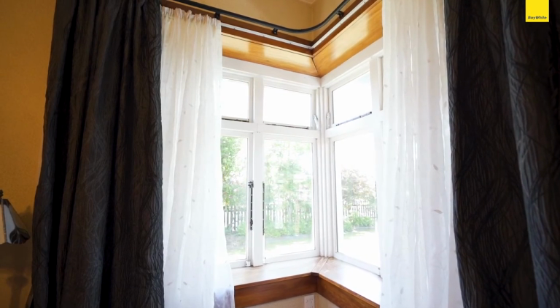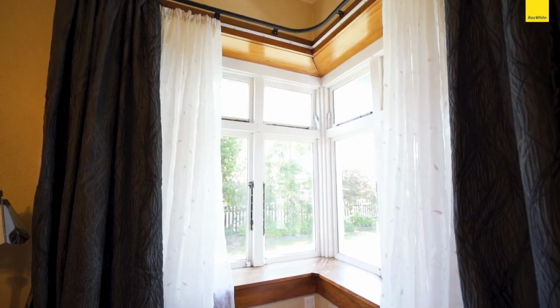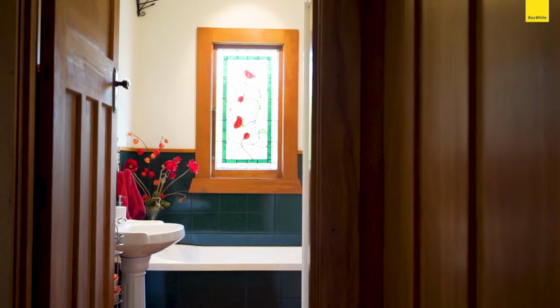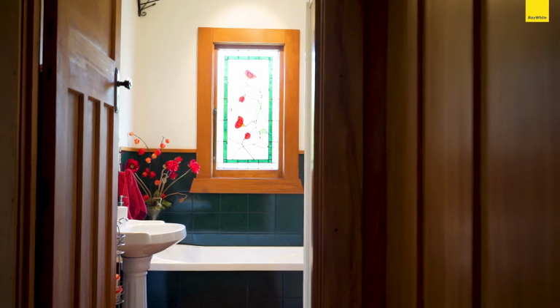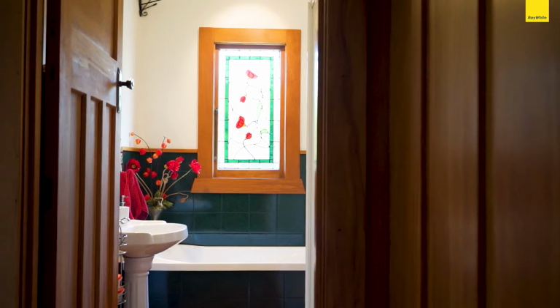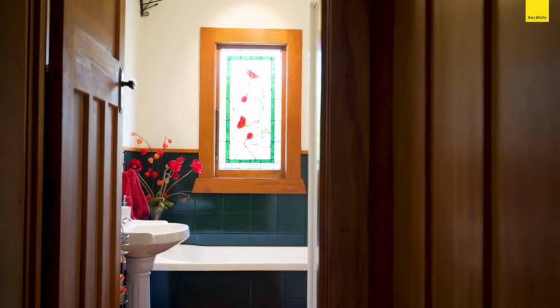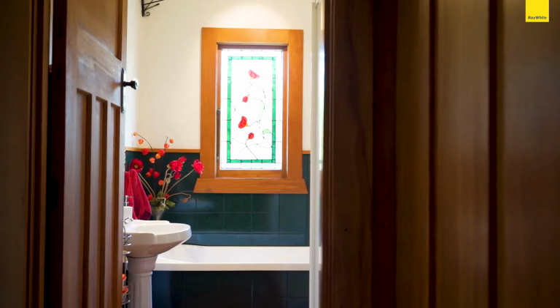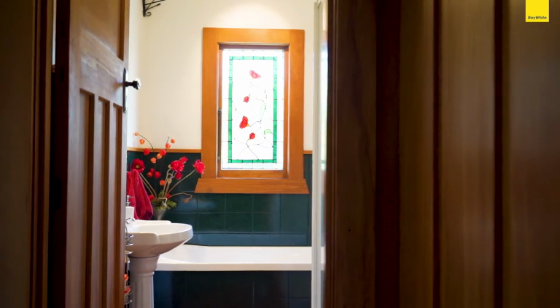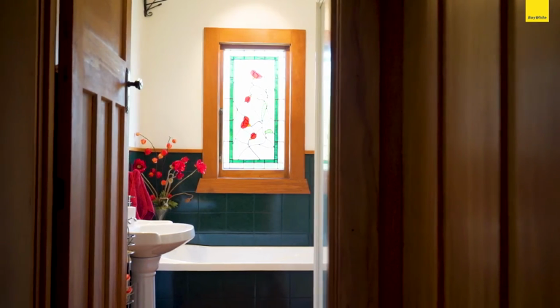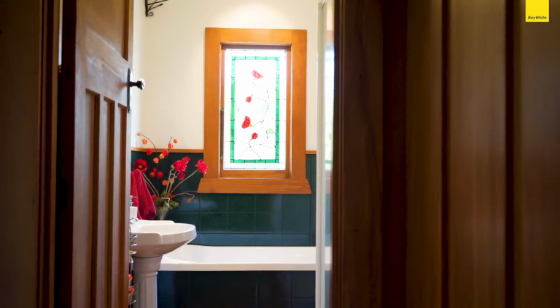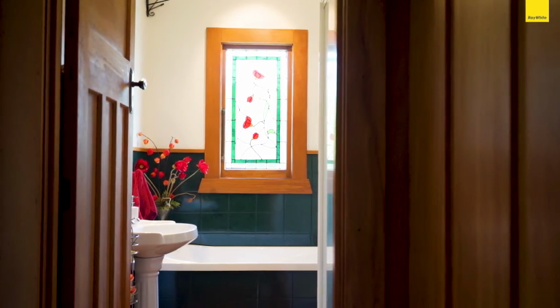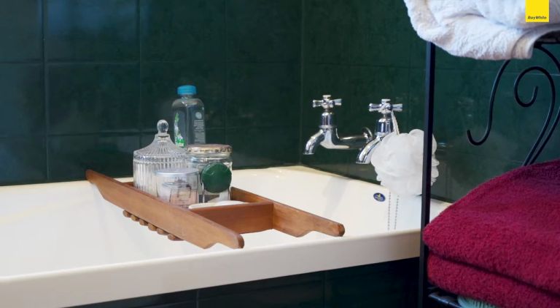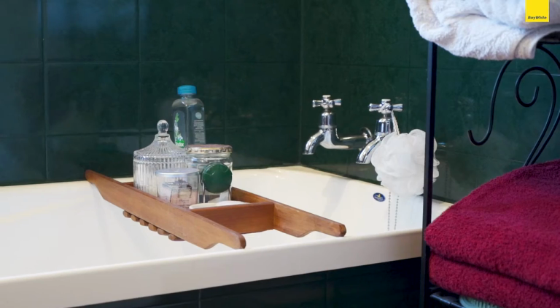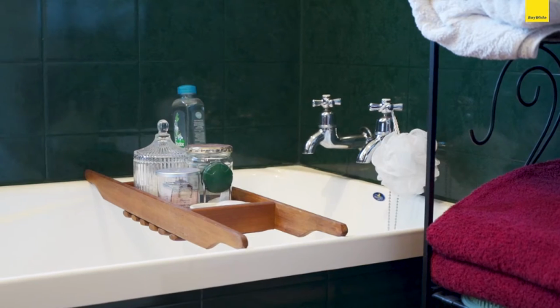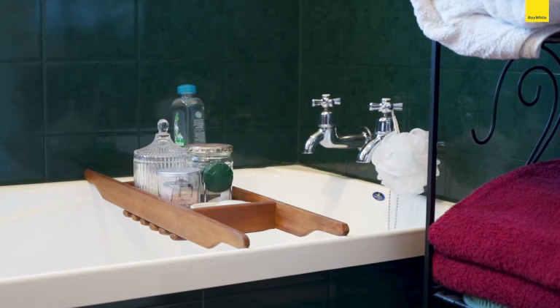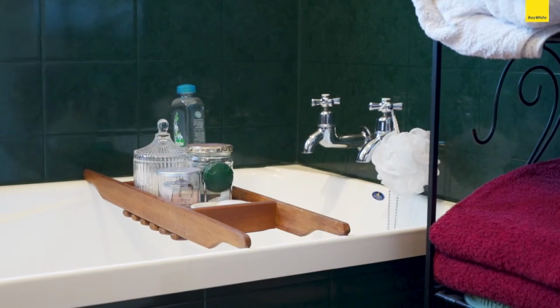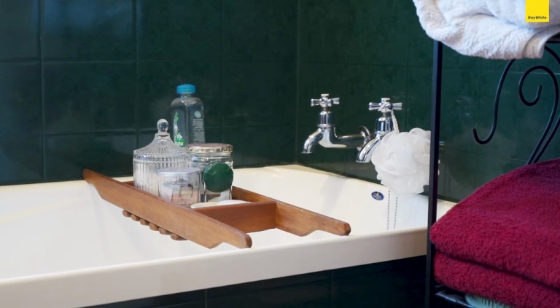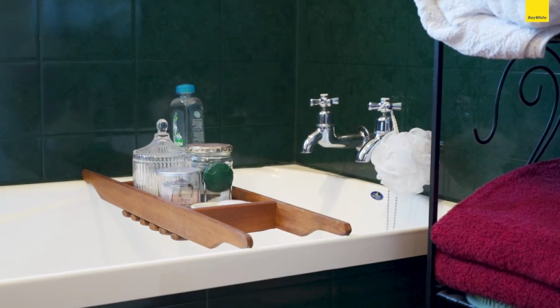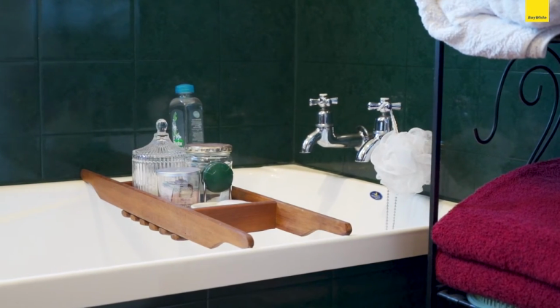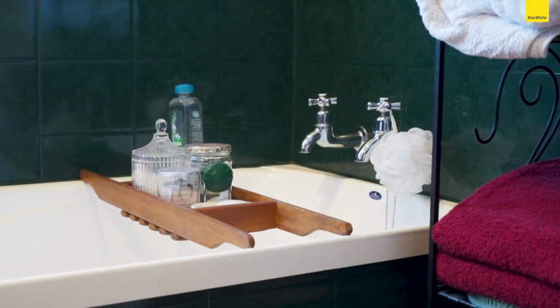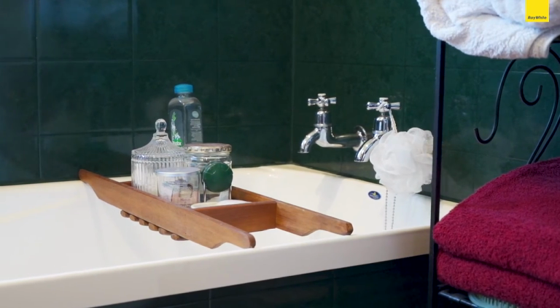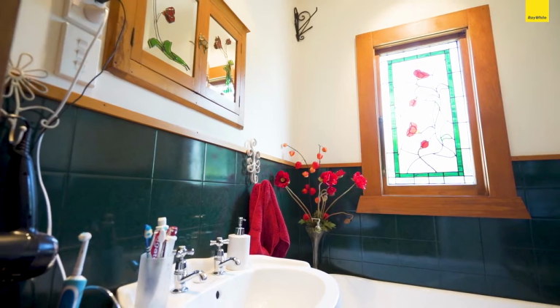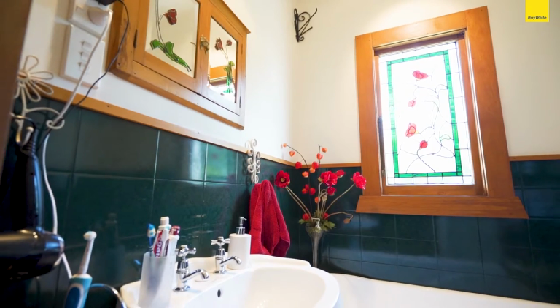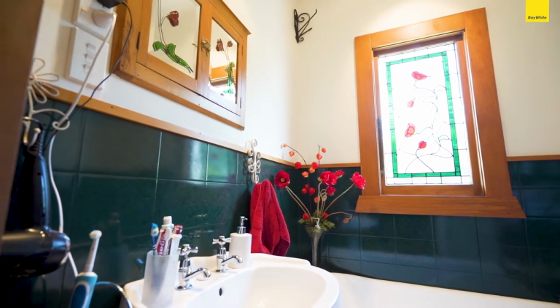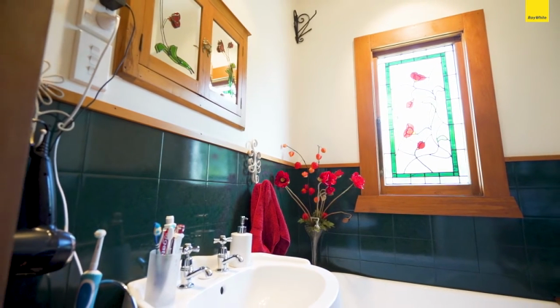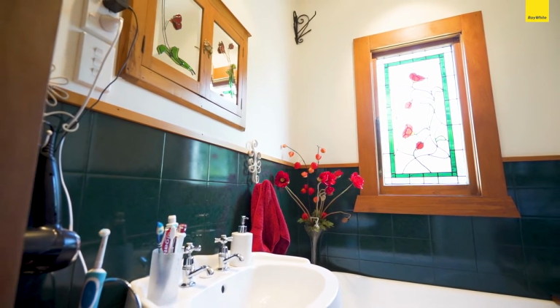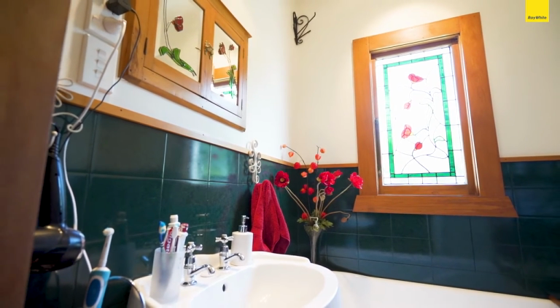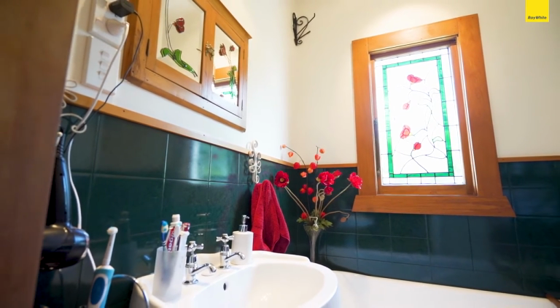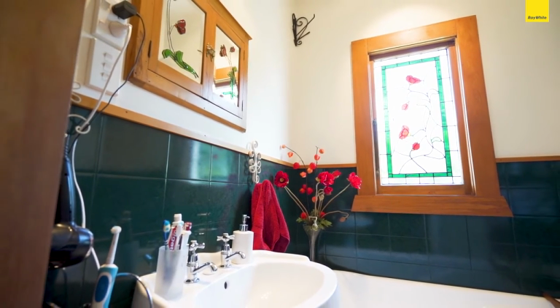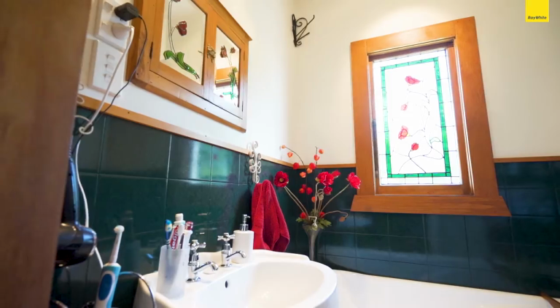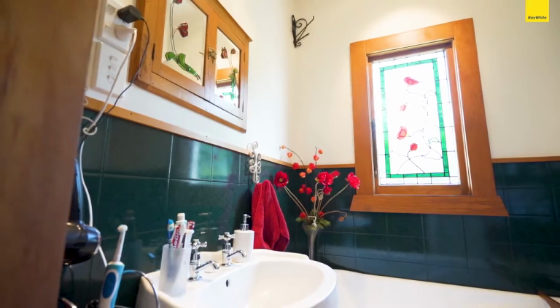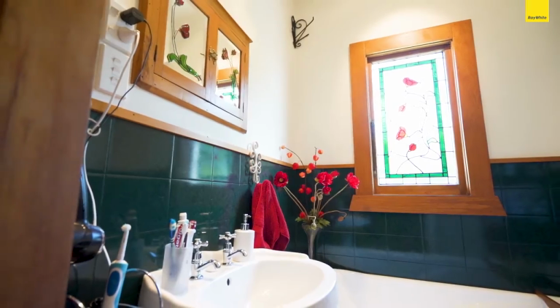The bathroom features beautiful tiling that encompasses the bath, ornate floral lead light windows, porcelain basin and modern shower.